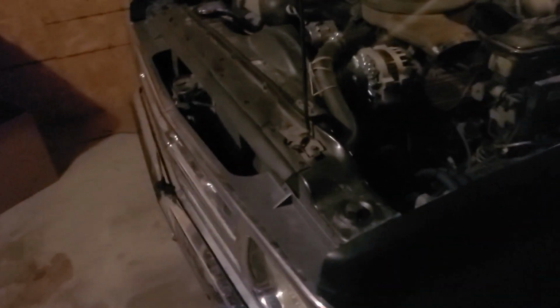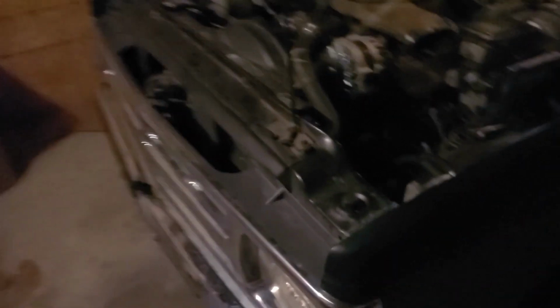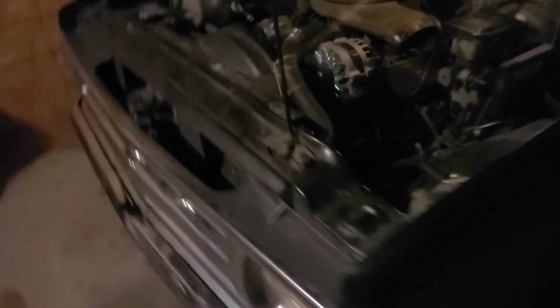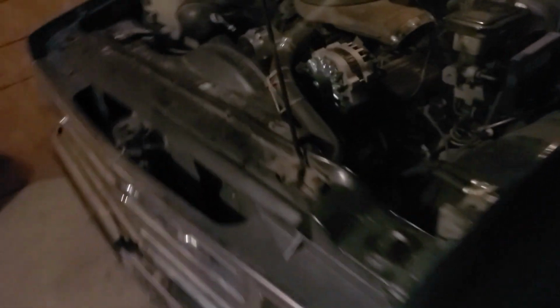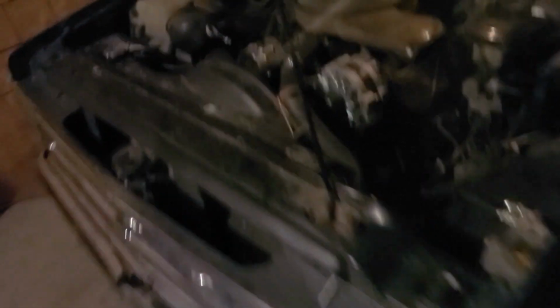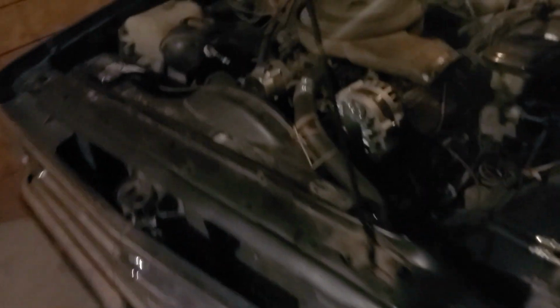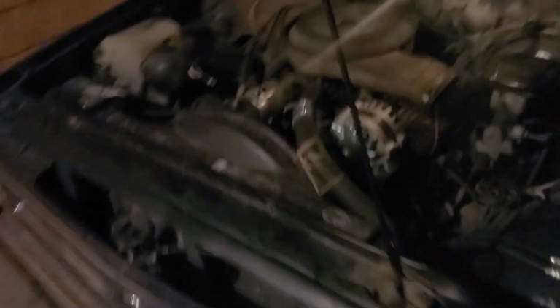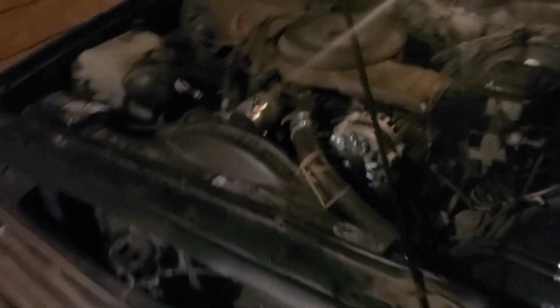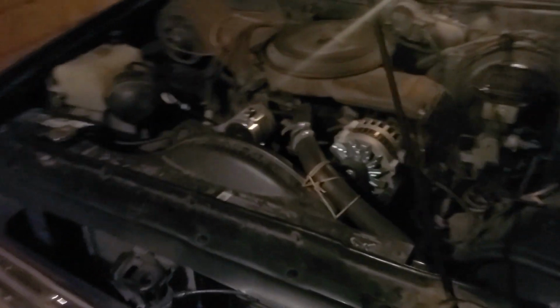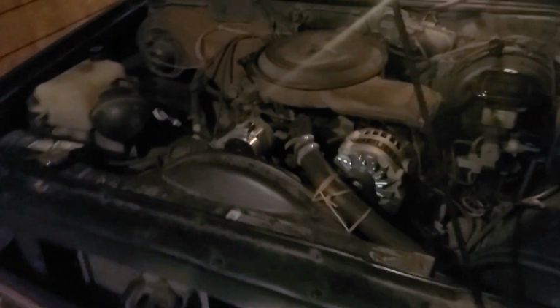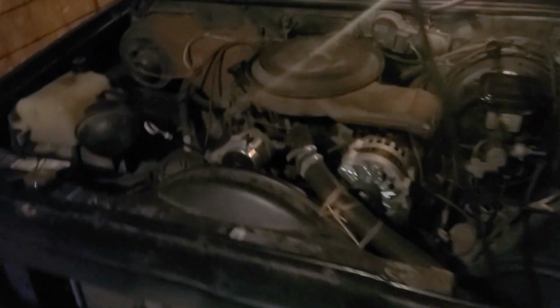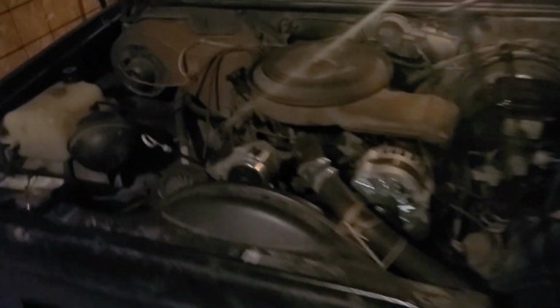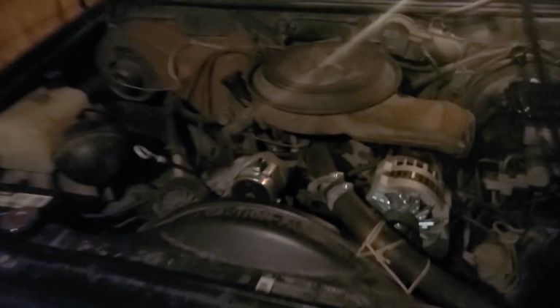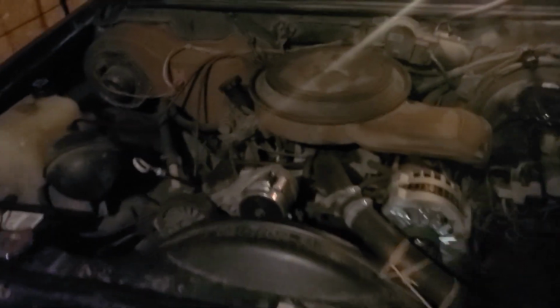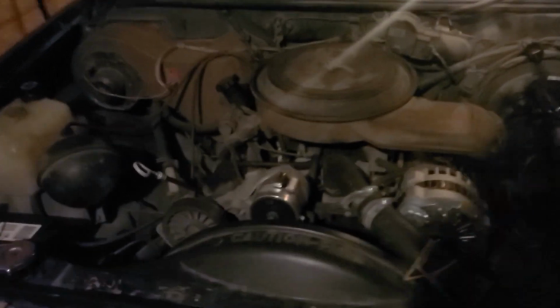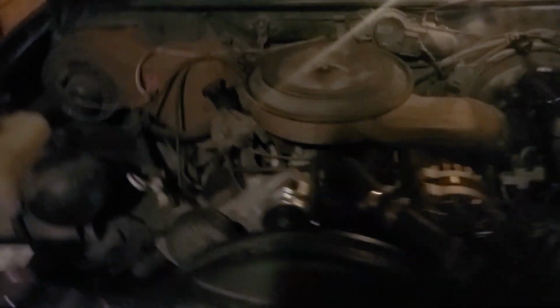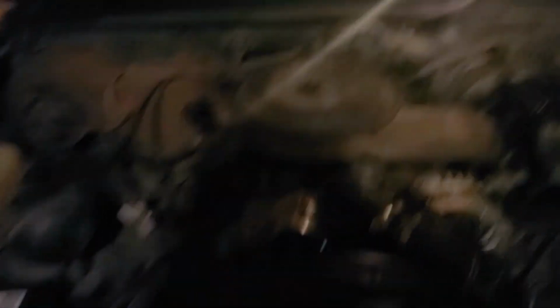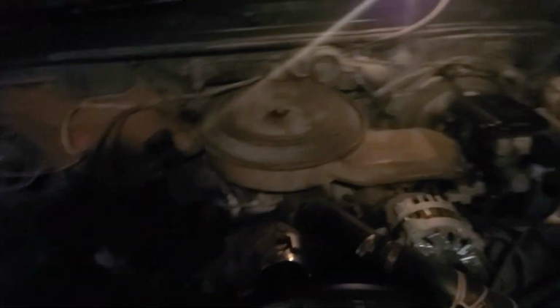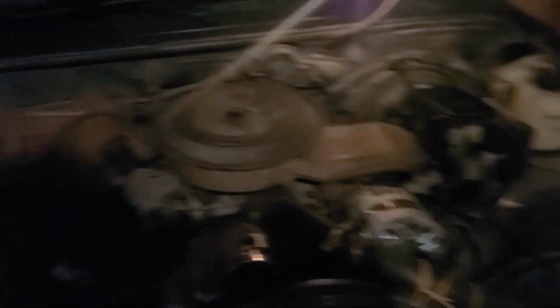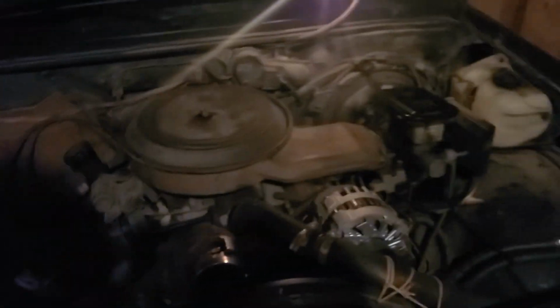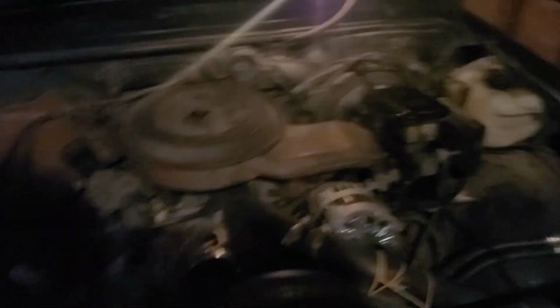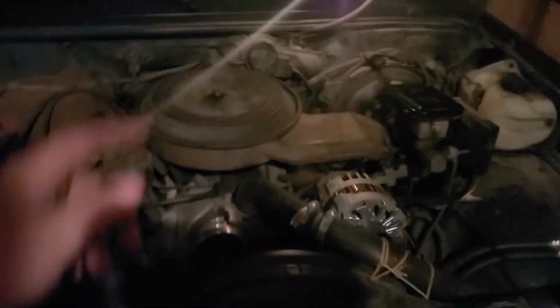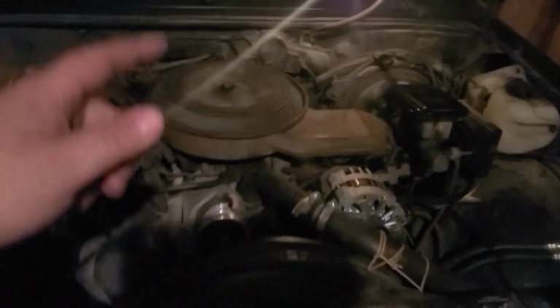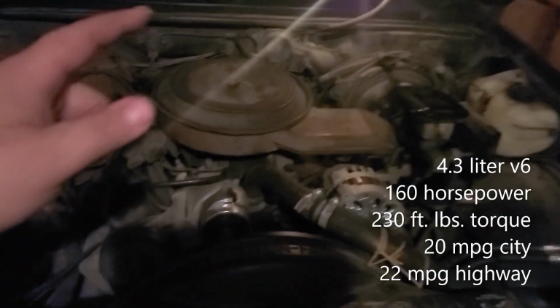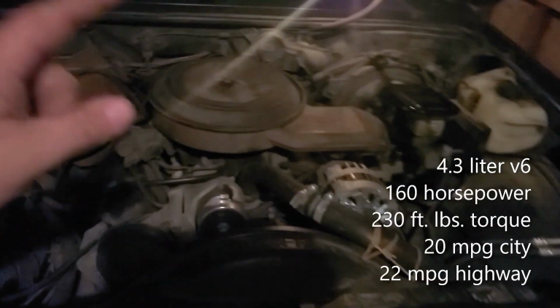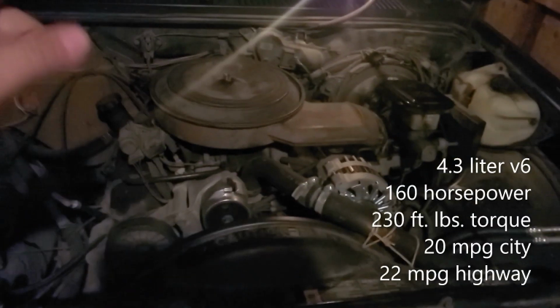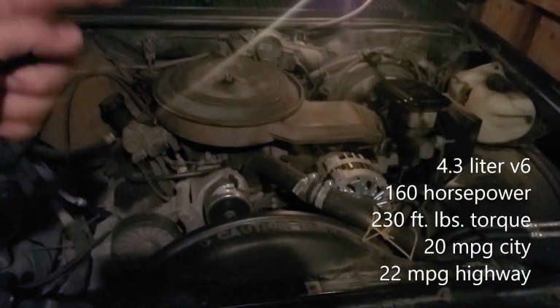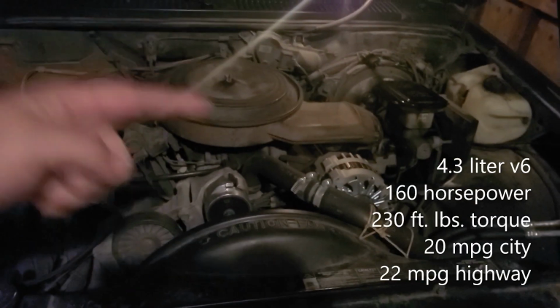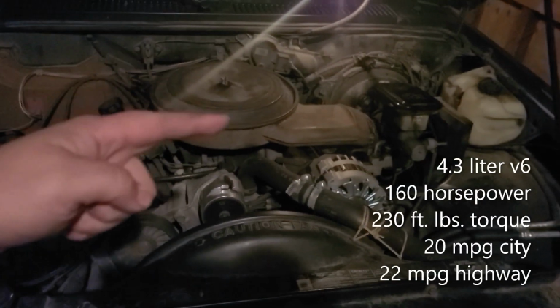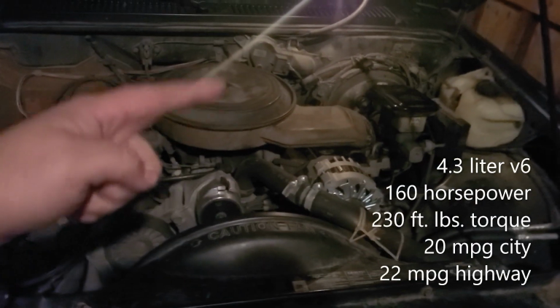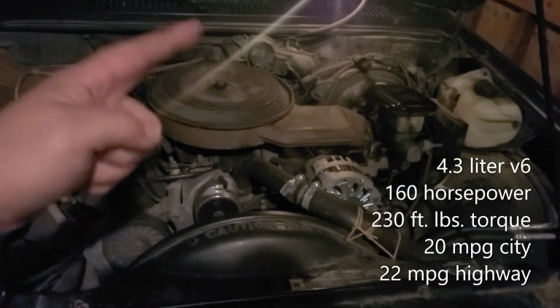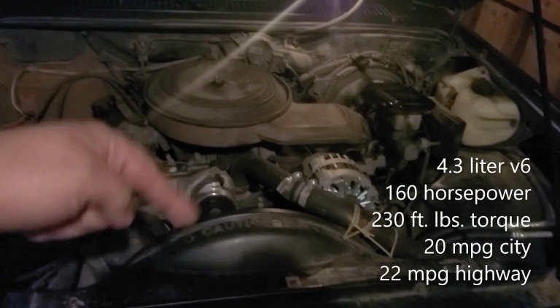Here's the motor. It's a 4.3 liter. I'll put all the specs right here on the screen.